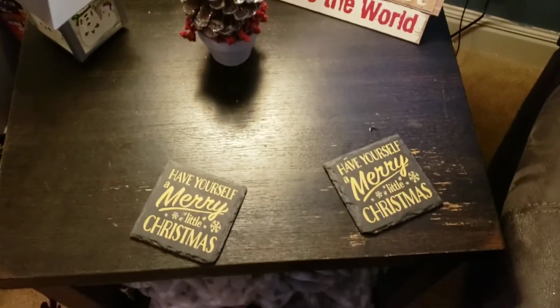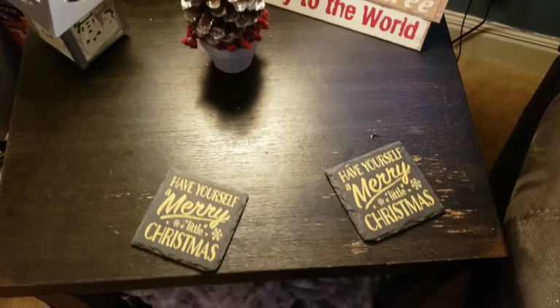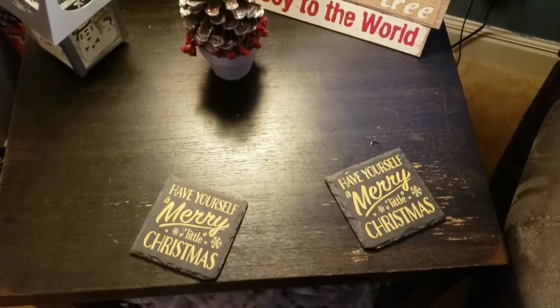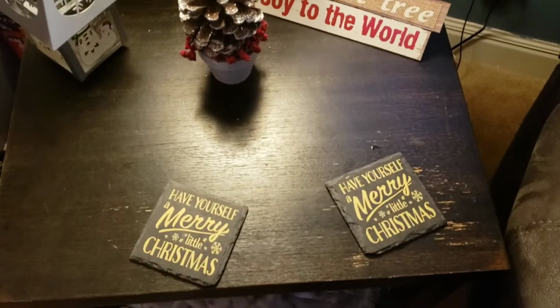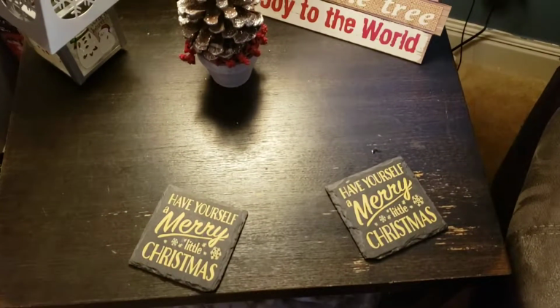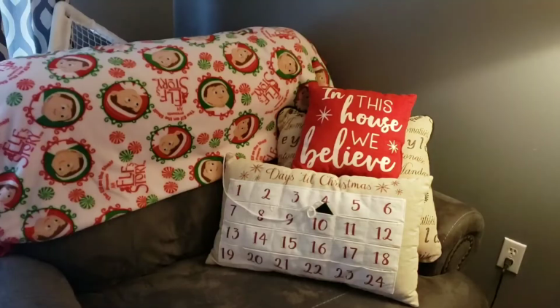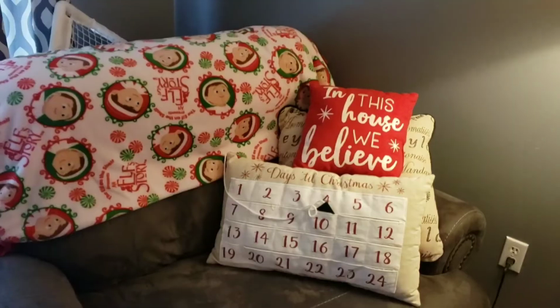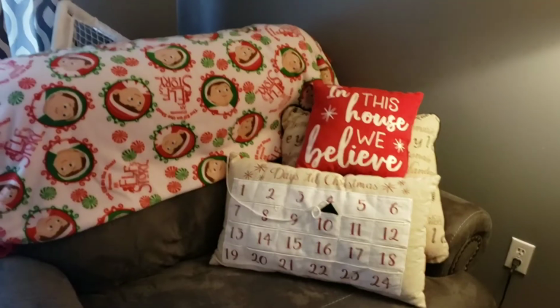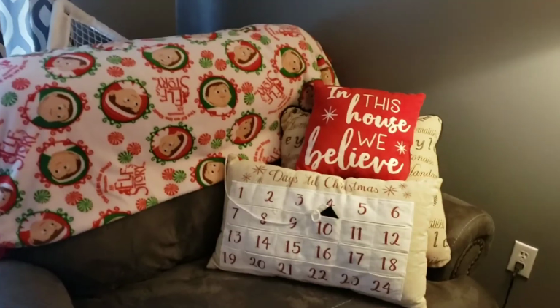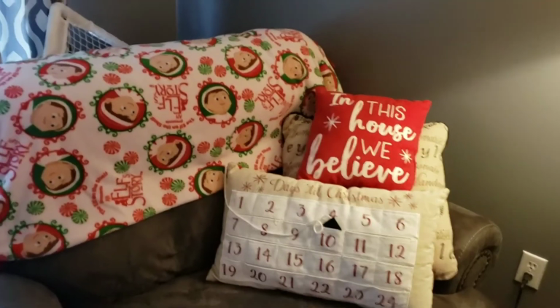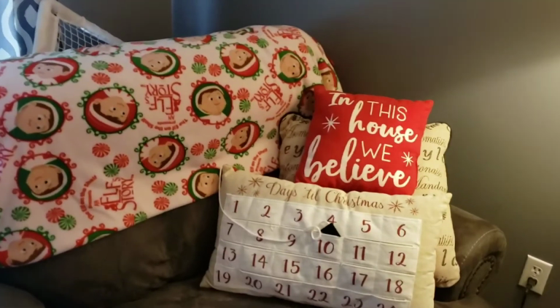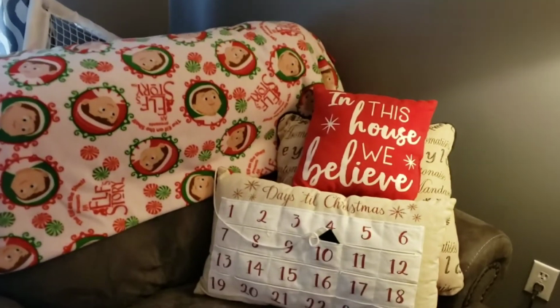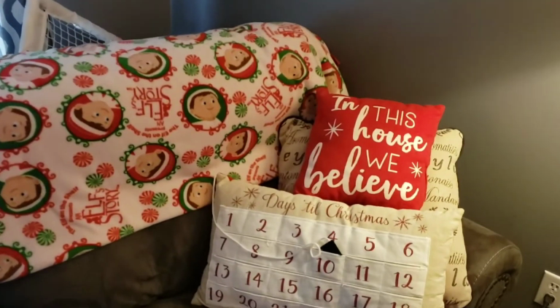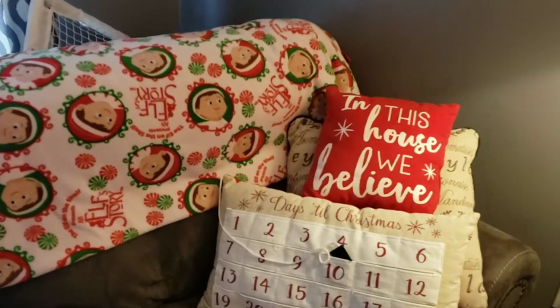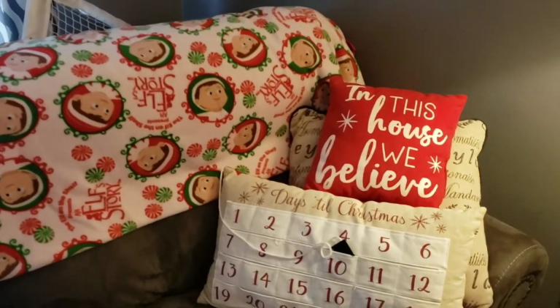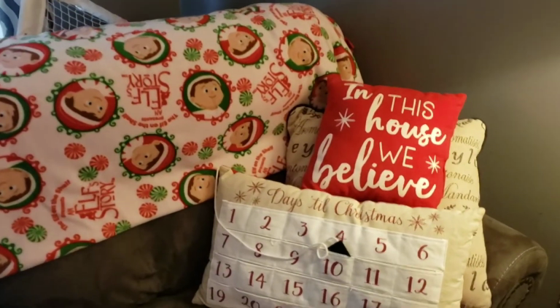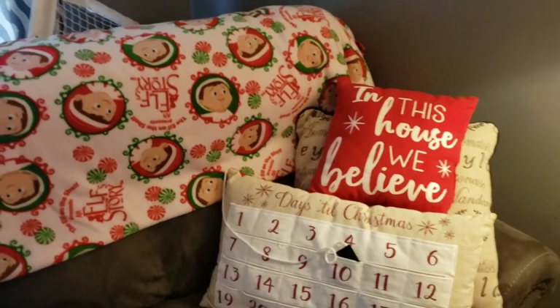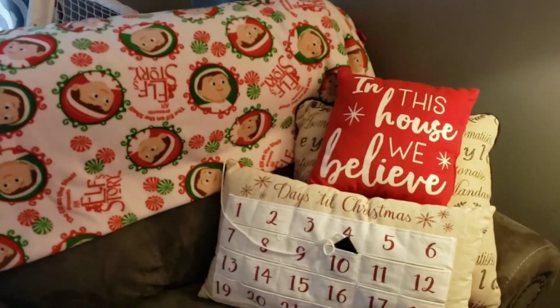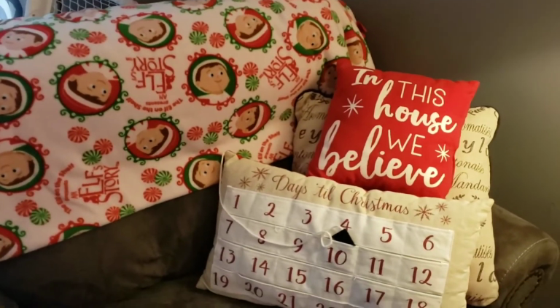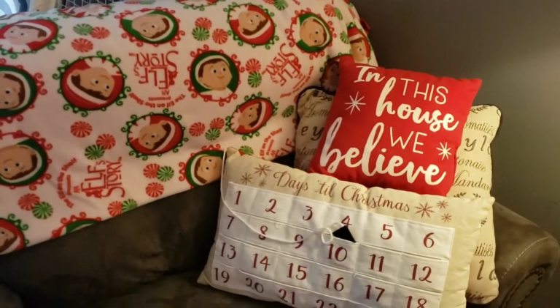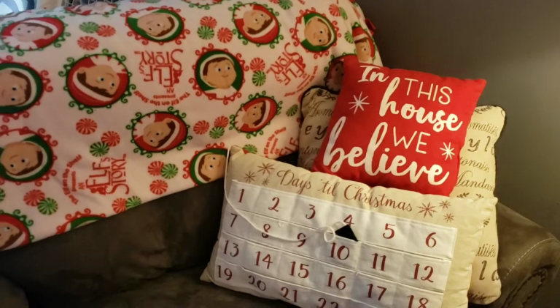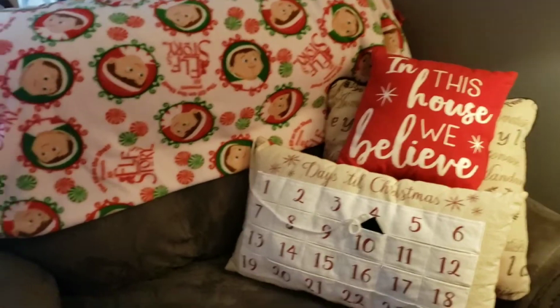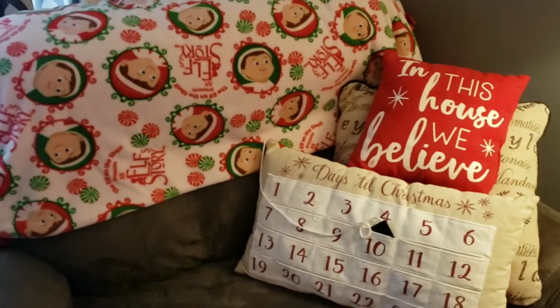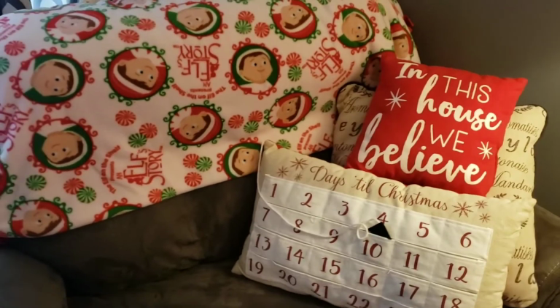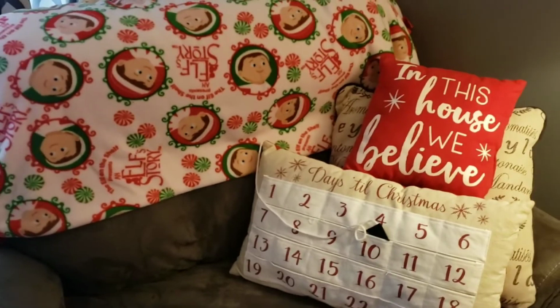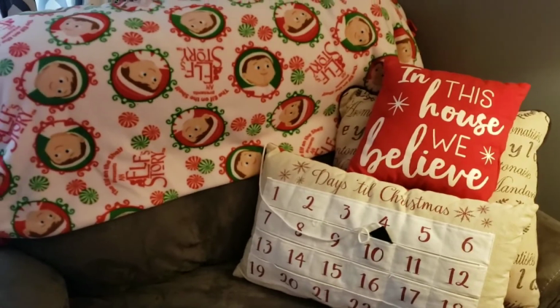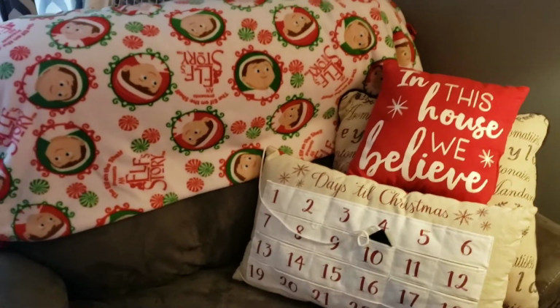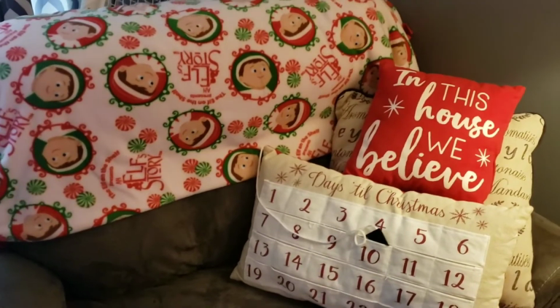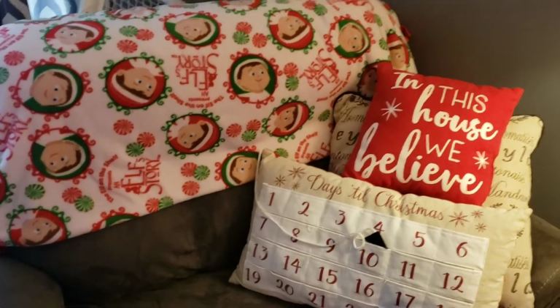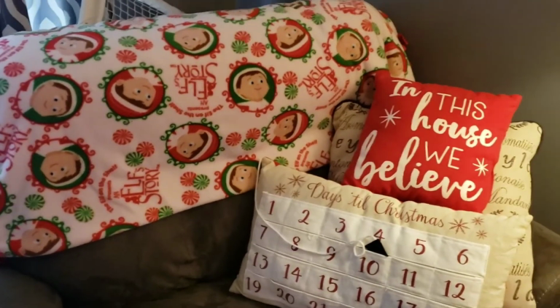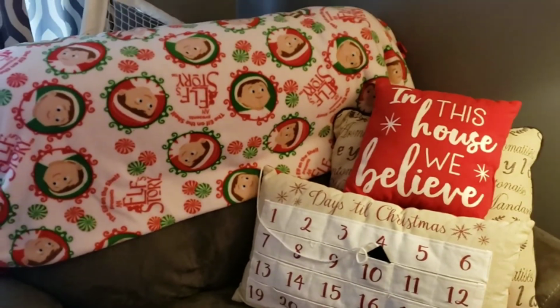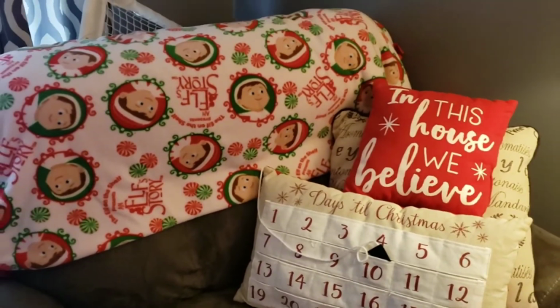If you guys like these, give me a thumbs up. And you have a very Merry Christmas! Bye guys, take care.